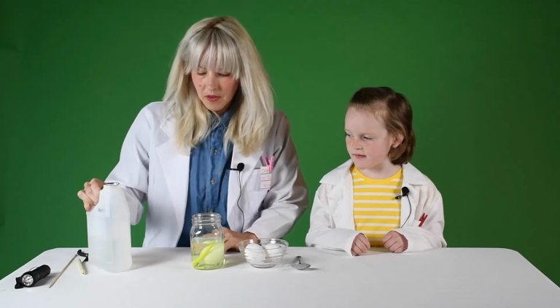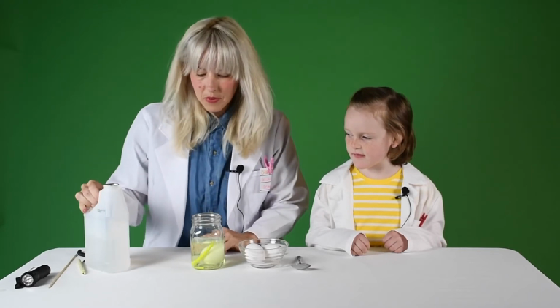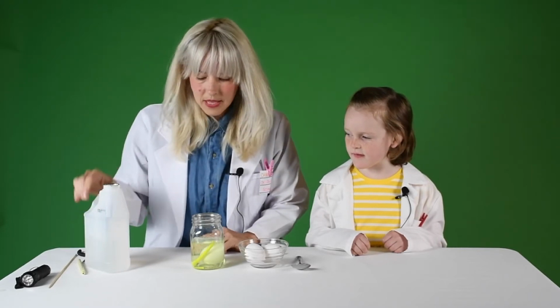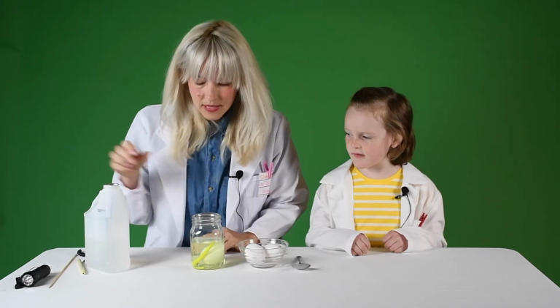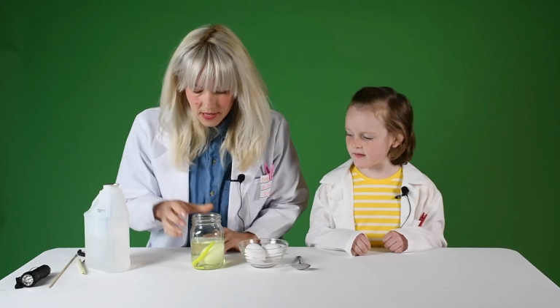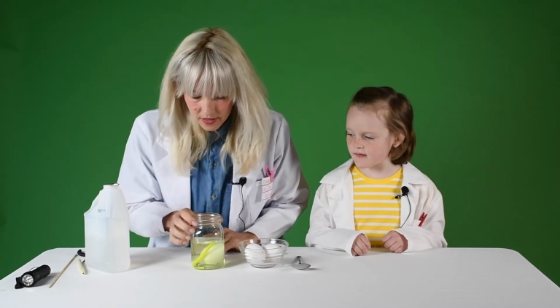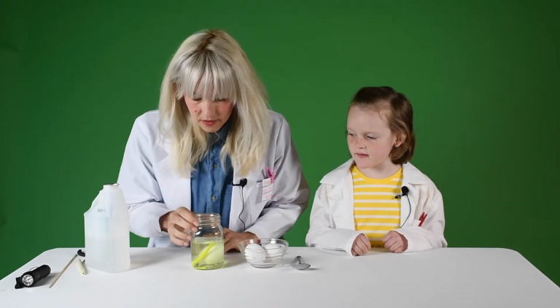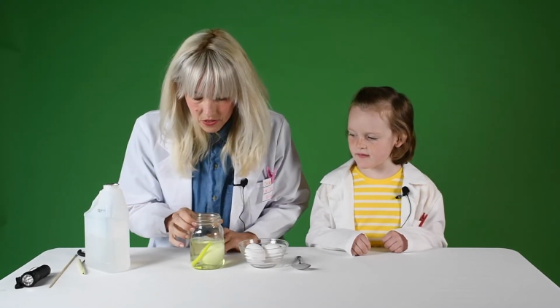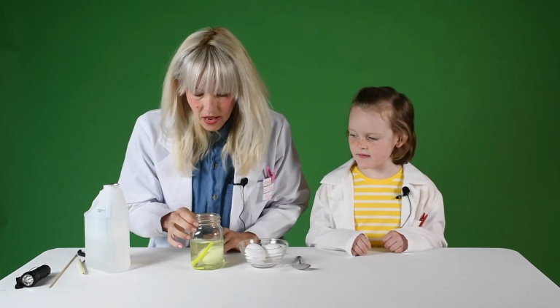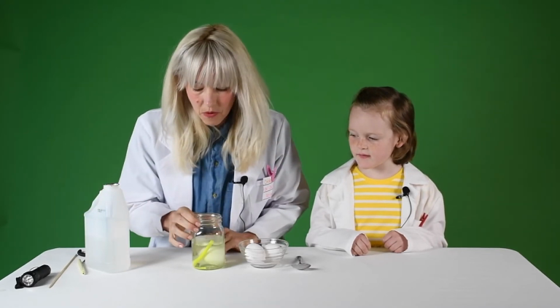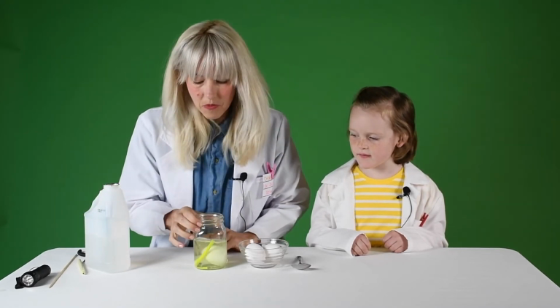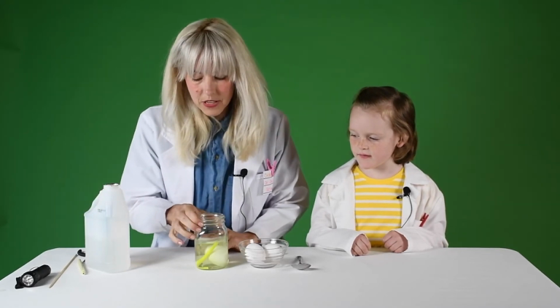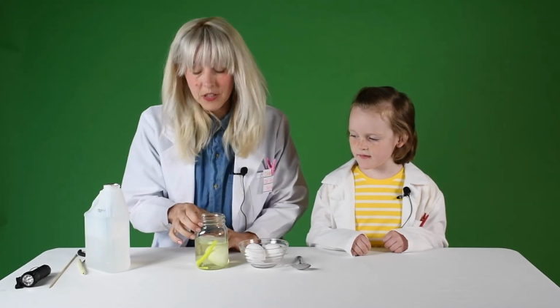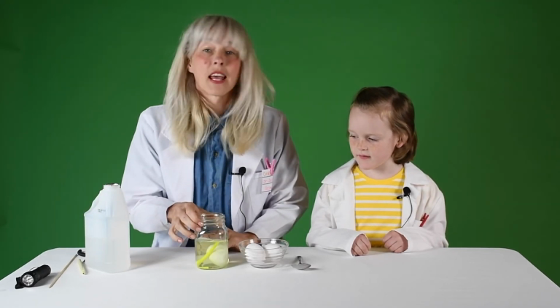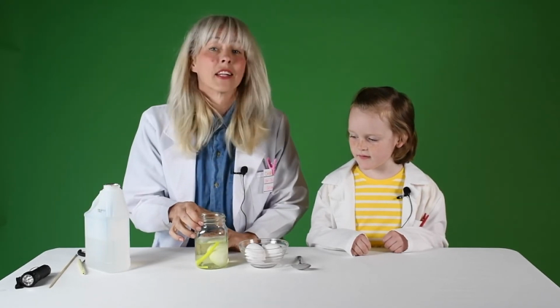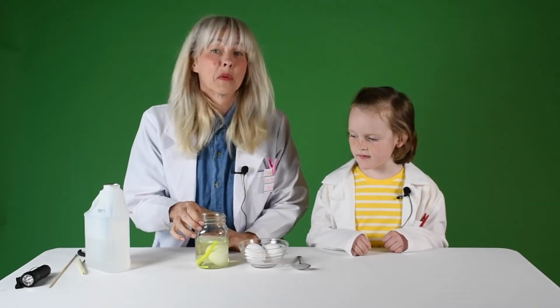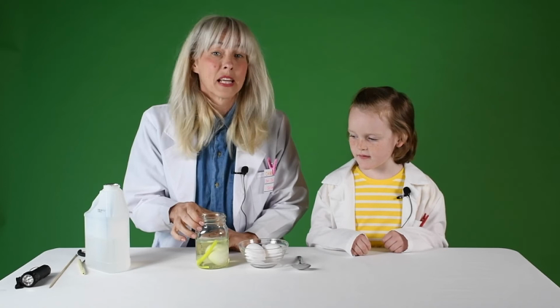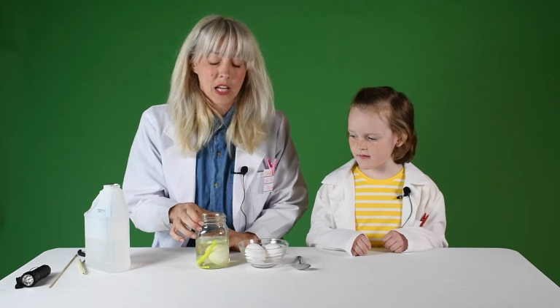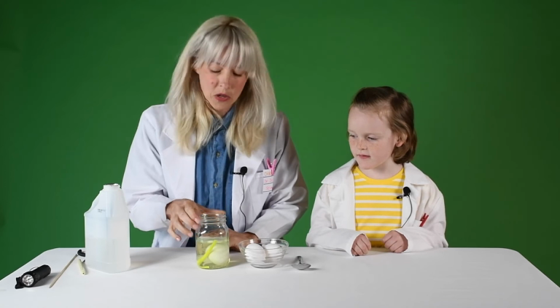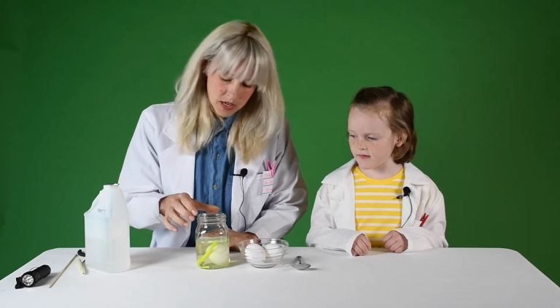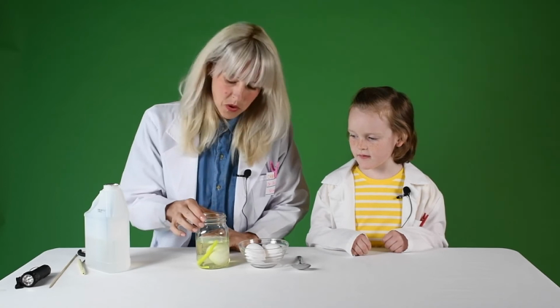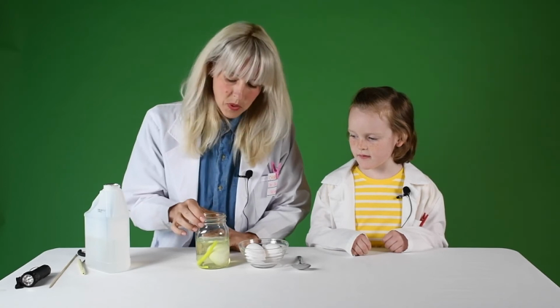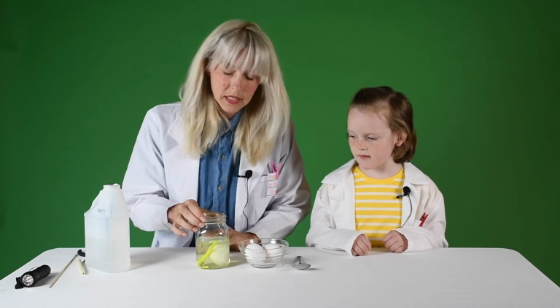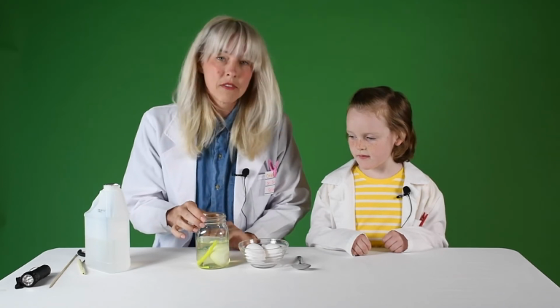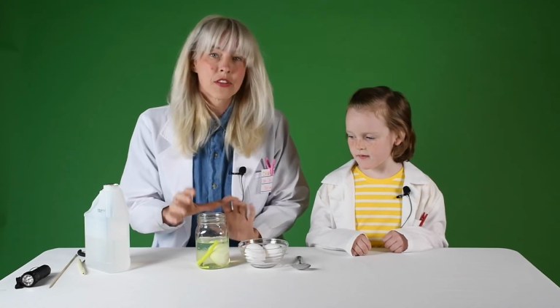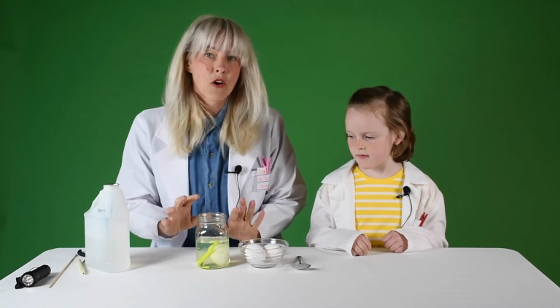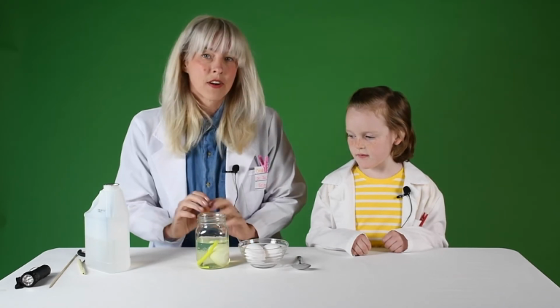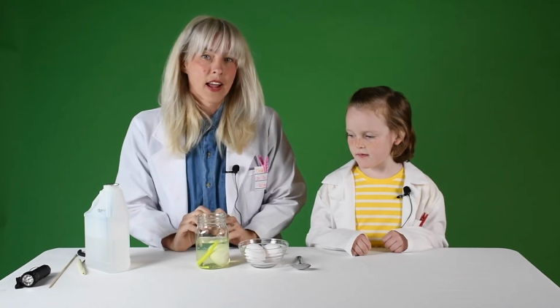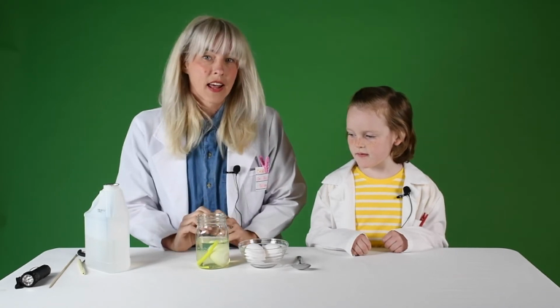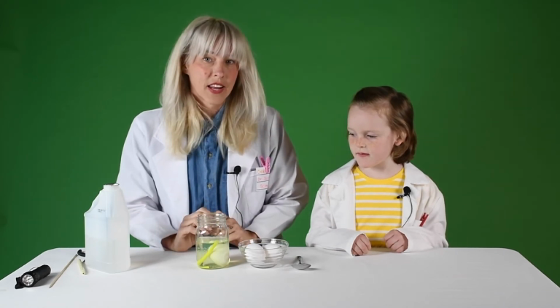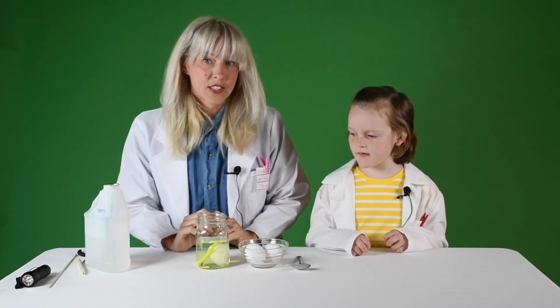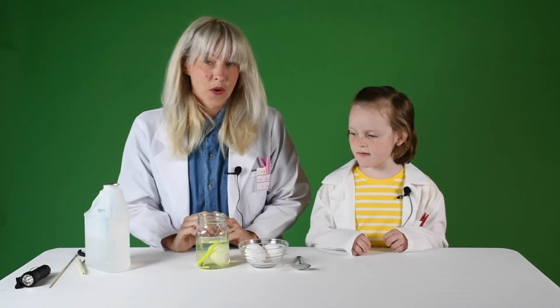Once that's done, you see how the vinegar is getting a little bit yellow. We're going to leave this overnight and let it soak.